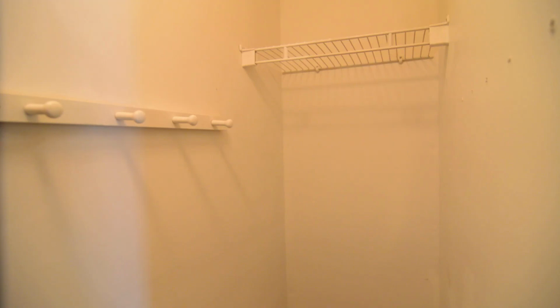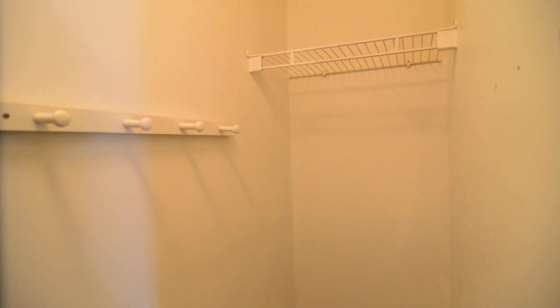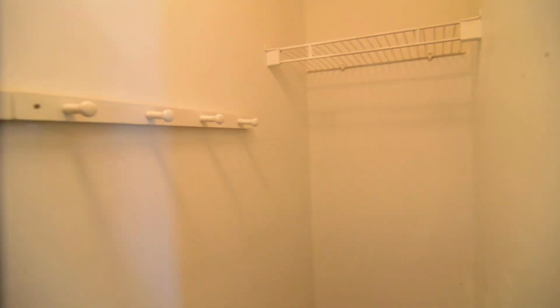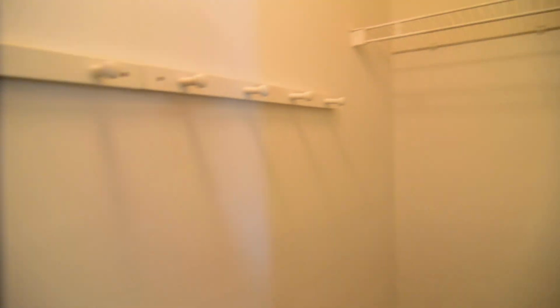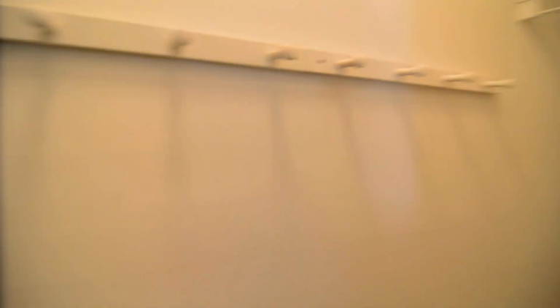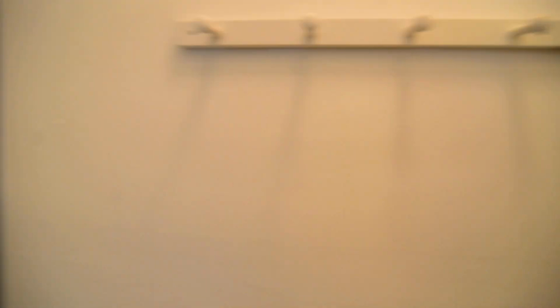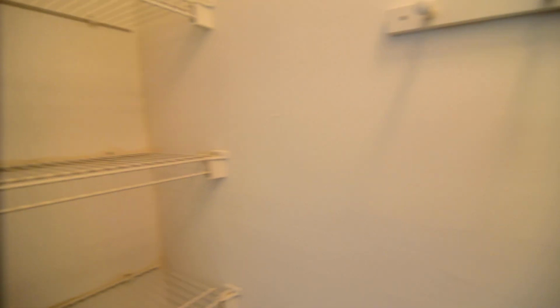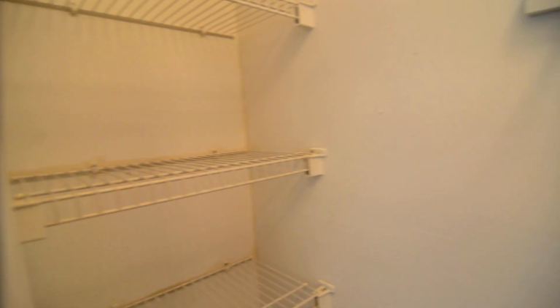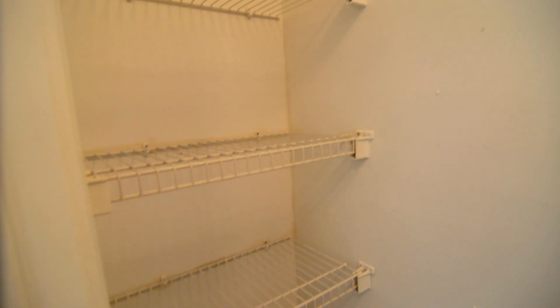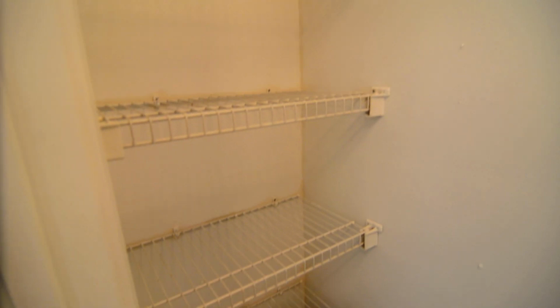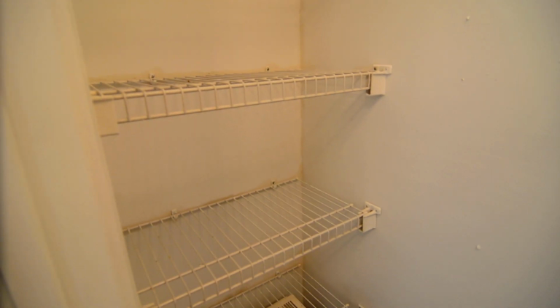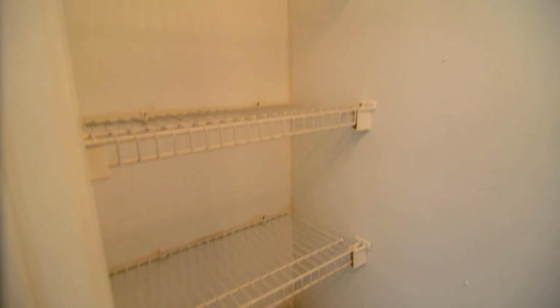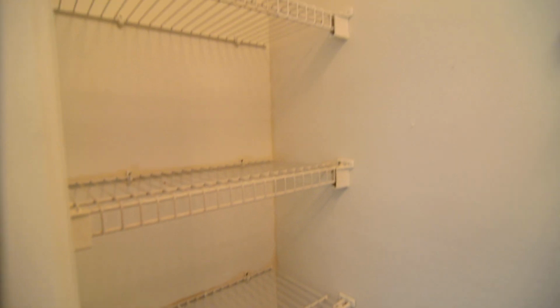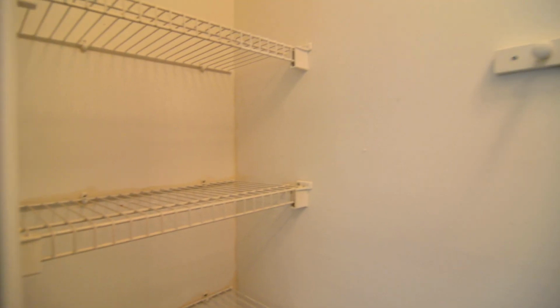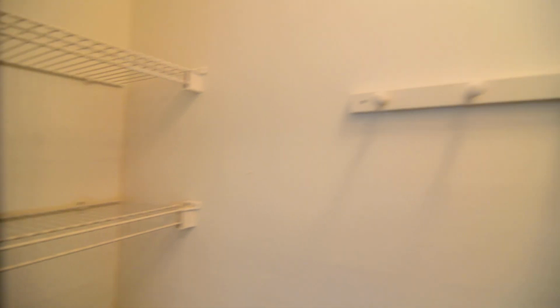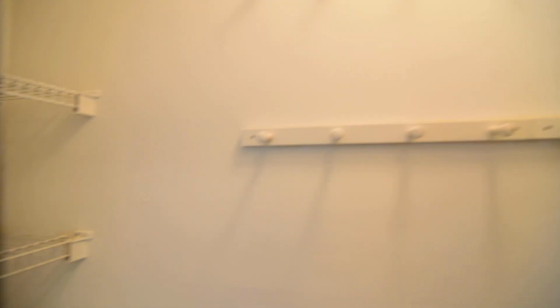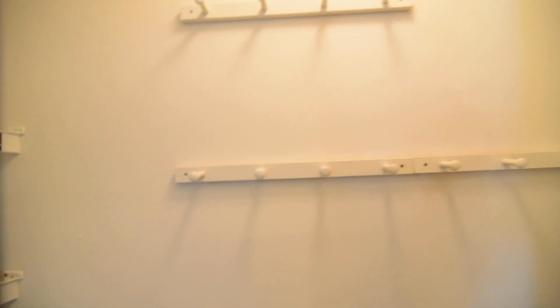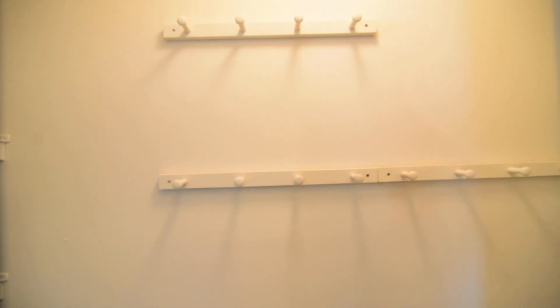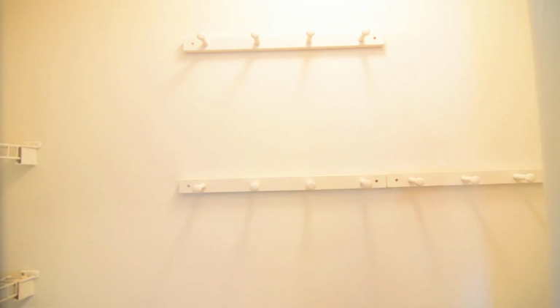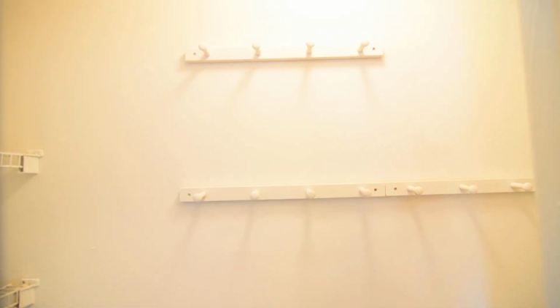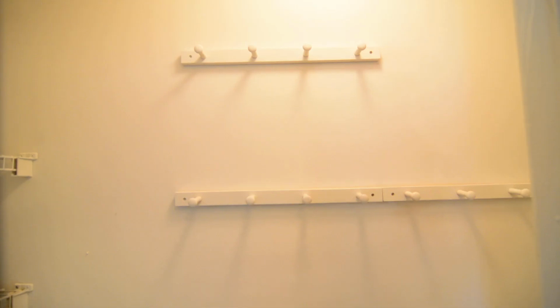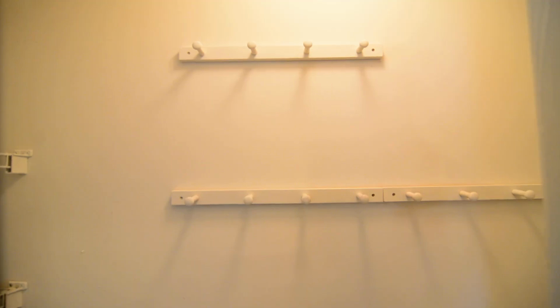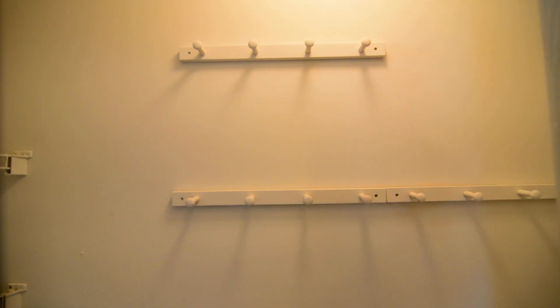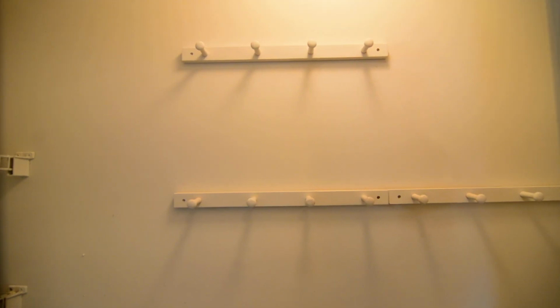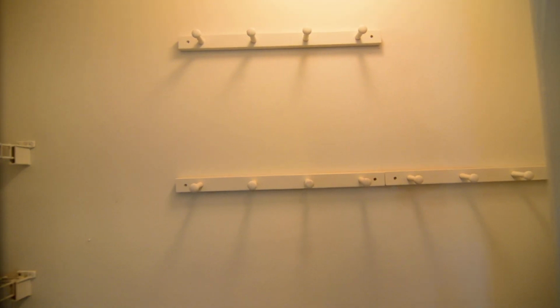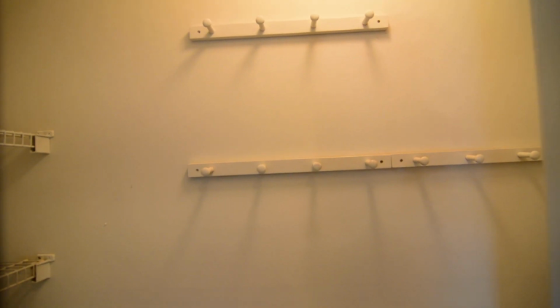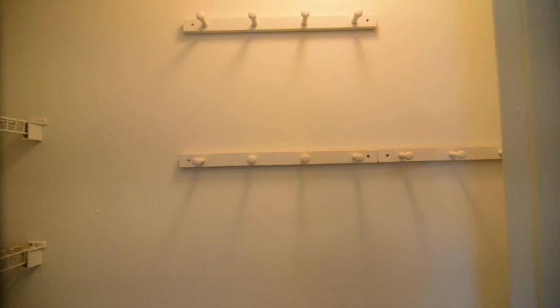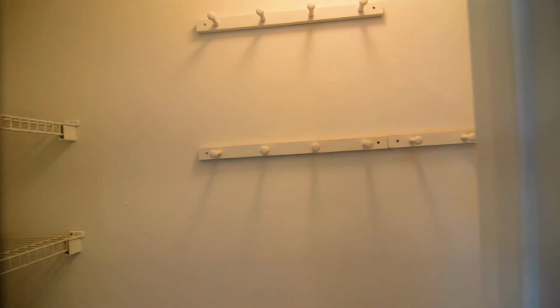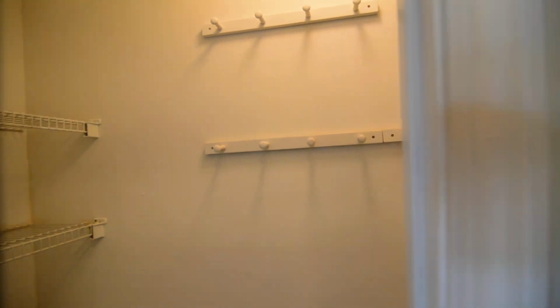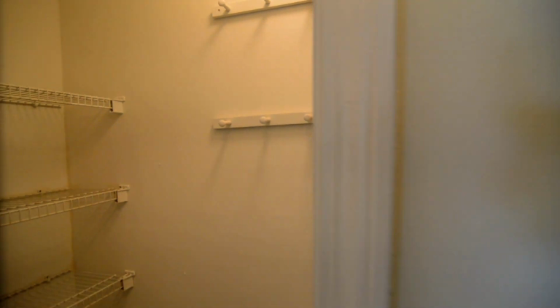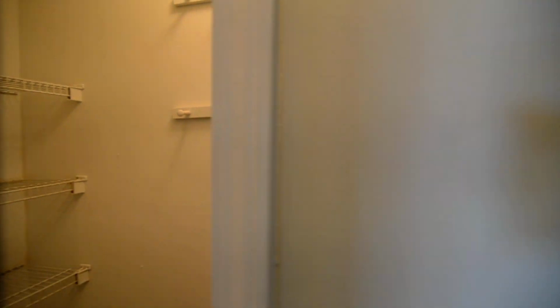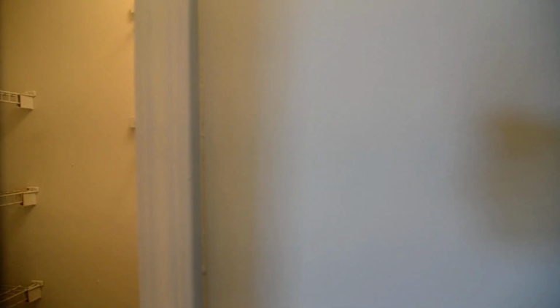Hanging space on that side, and then some shelving on the right. You've even got some hooks there as well to hang items from.